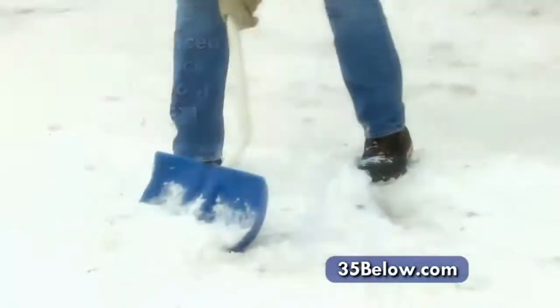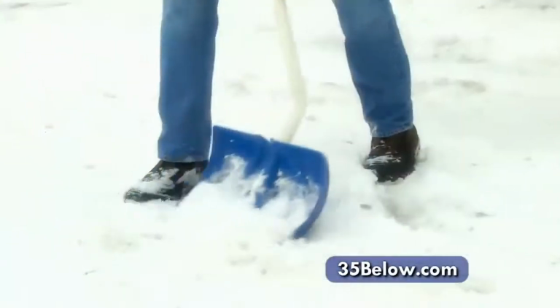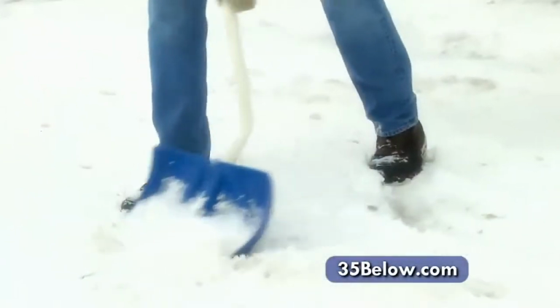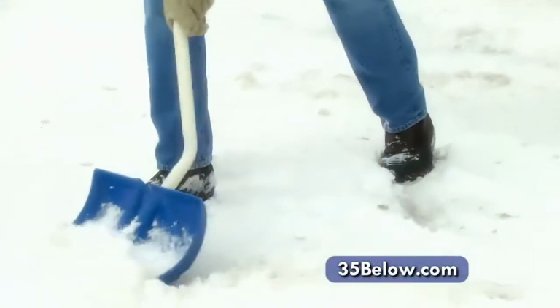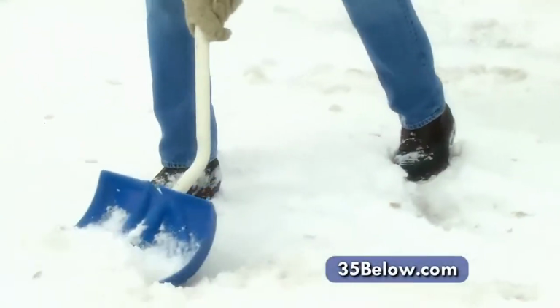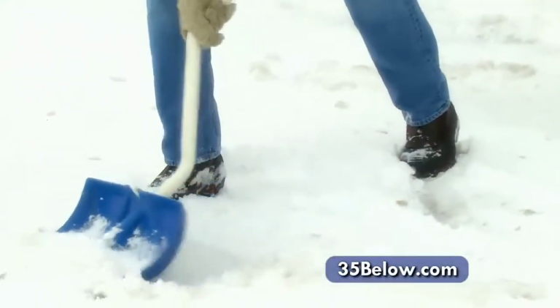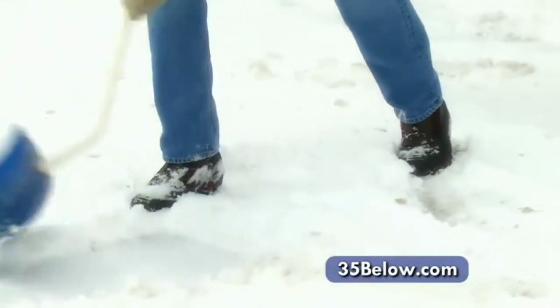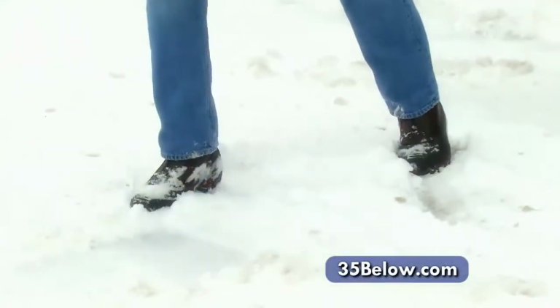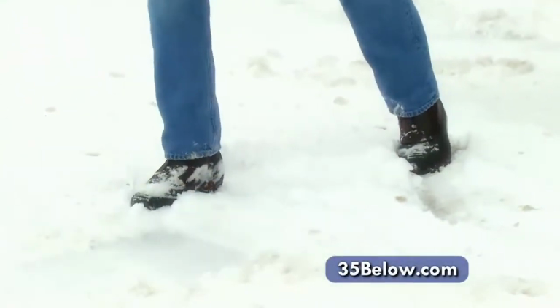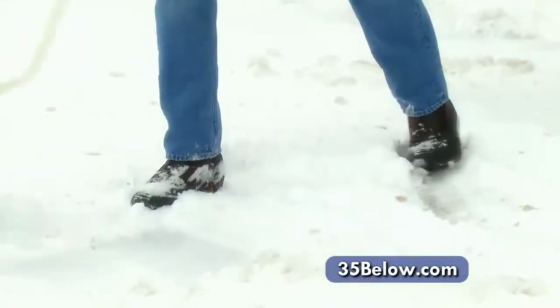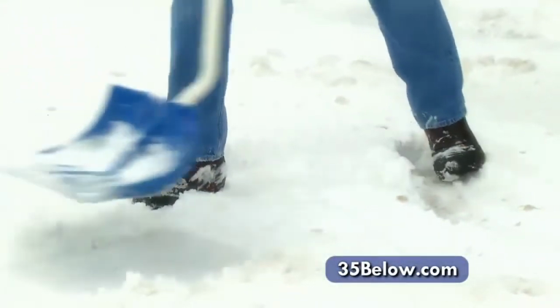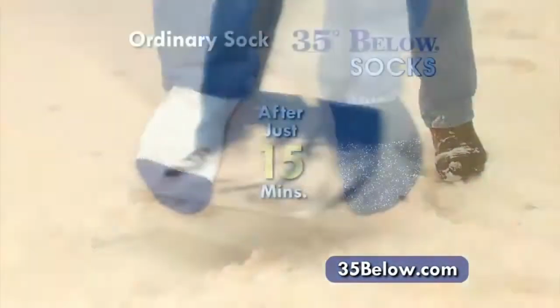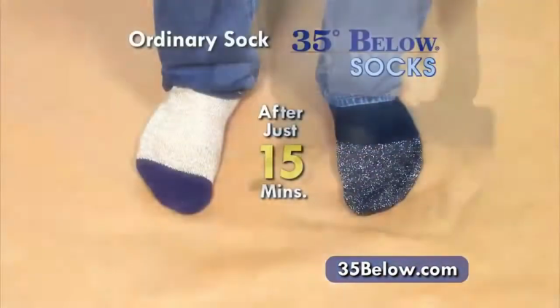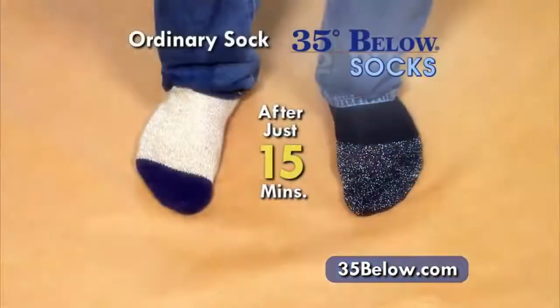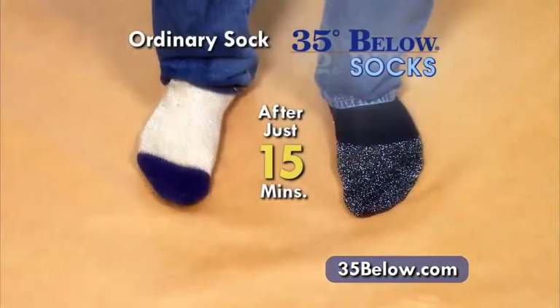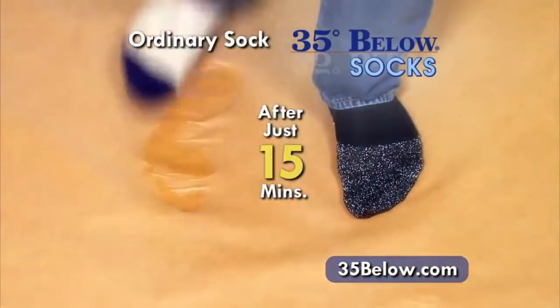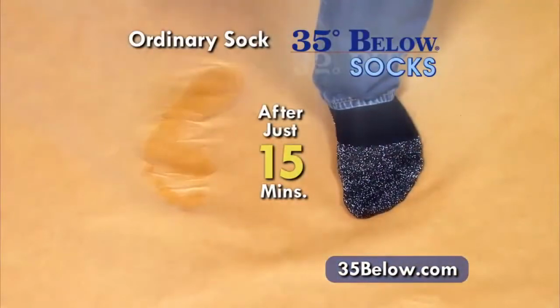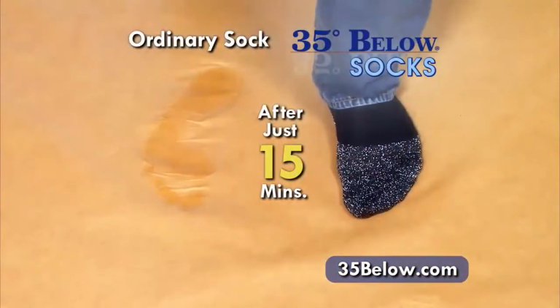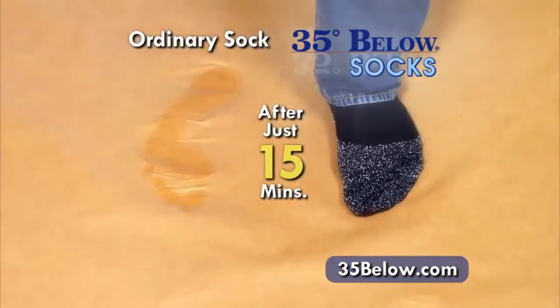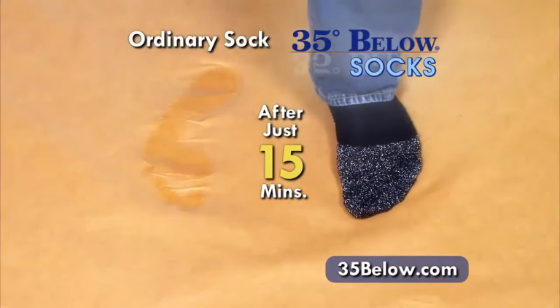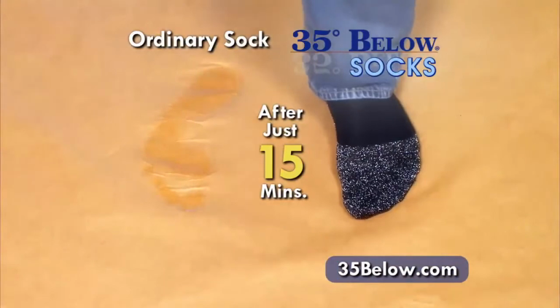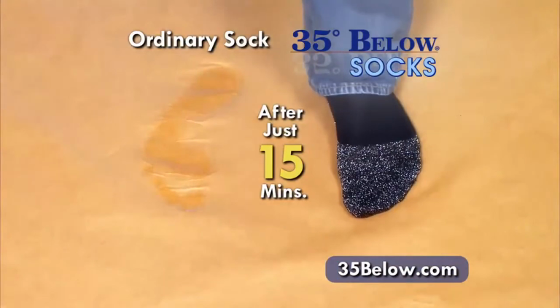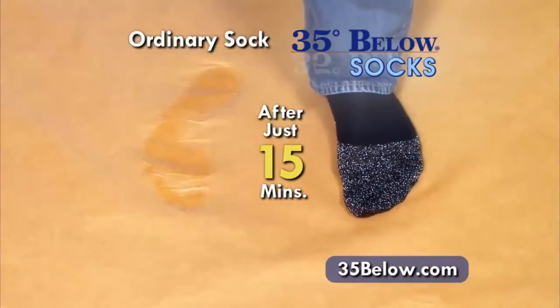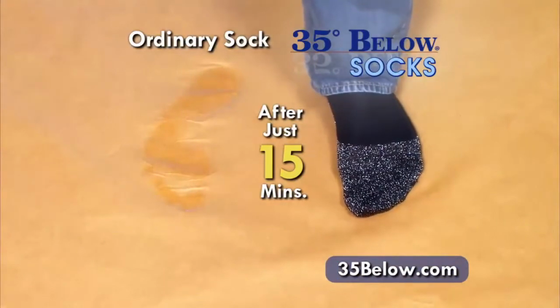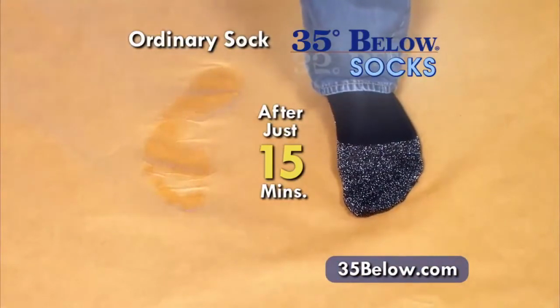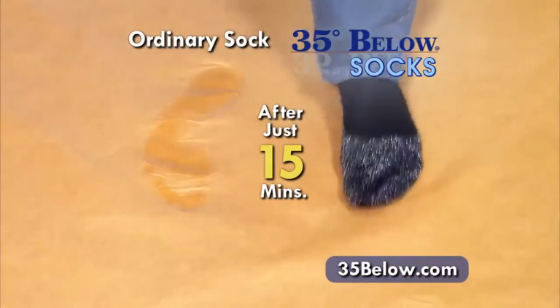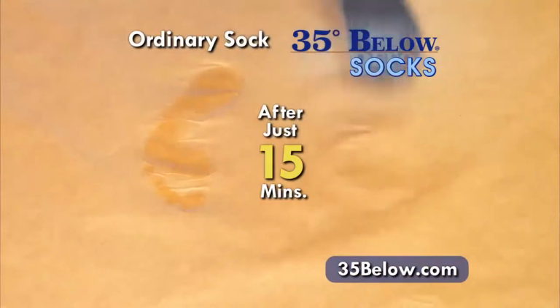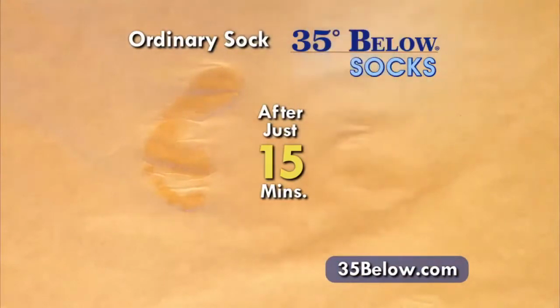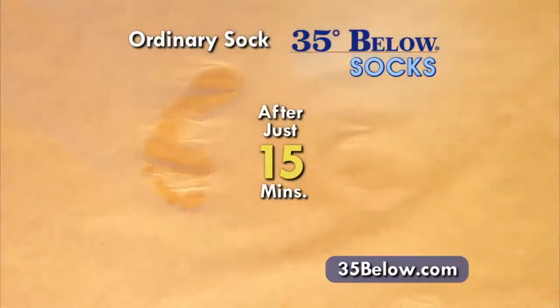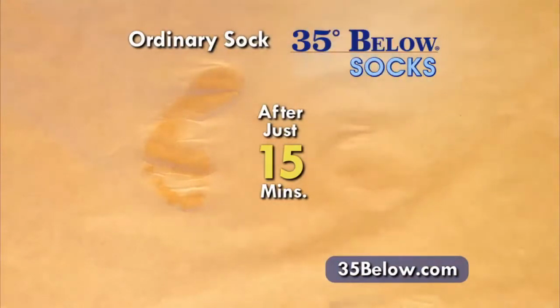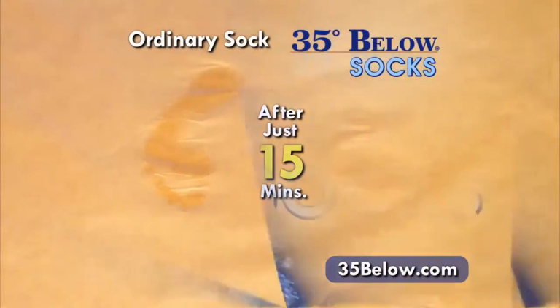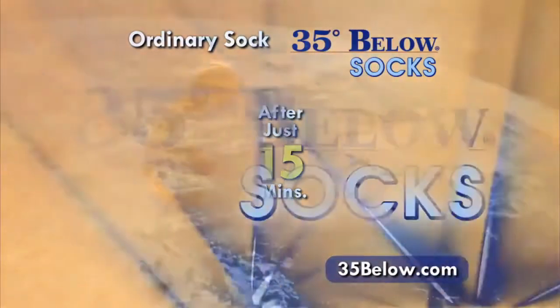After just 15 minutes of working in insulated boots, the heavy sock is already moist, but the 35 Below sock stays dry.